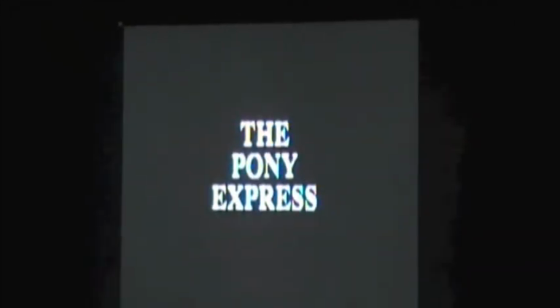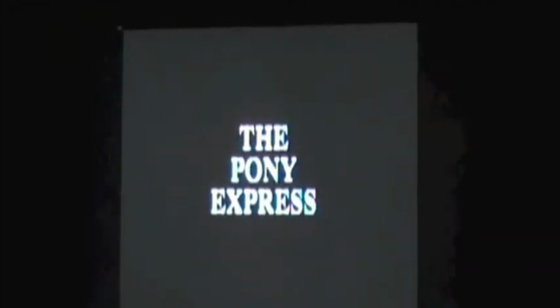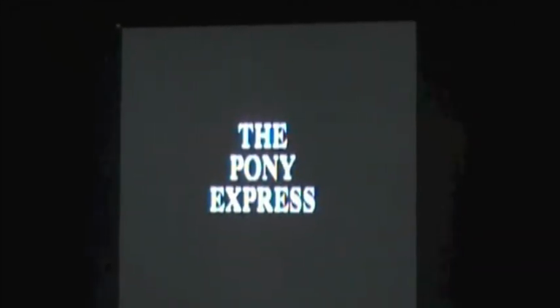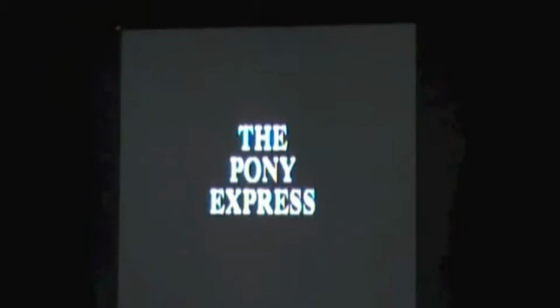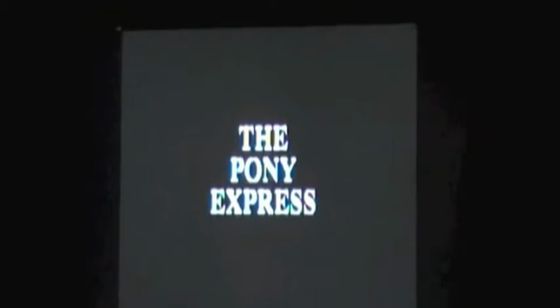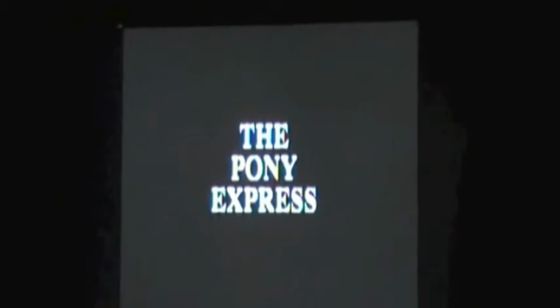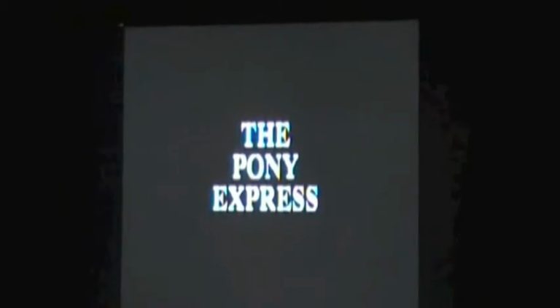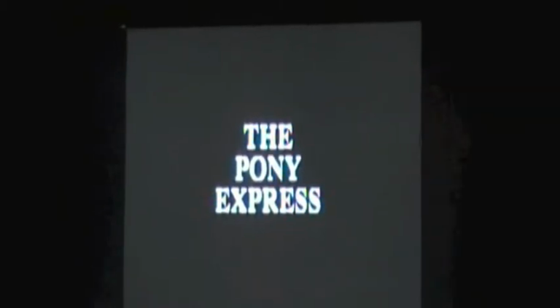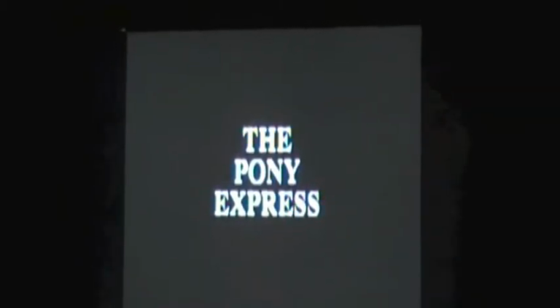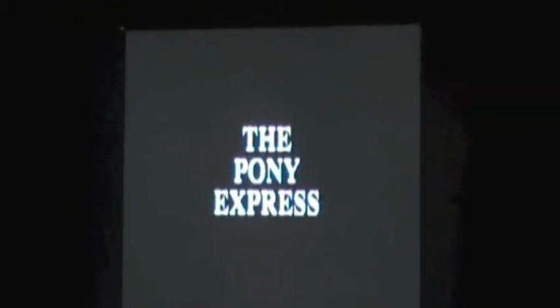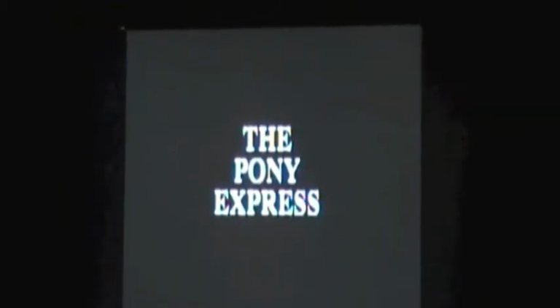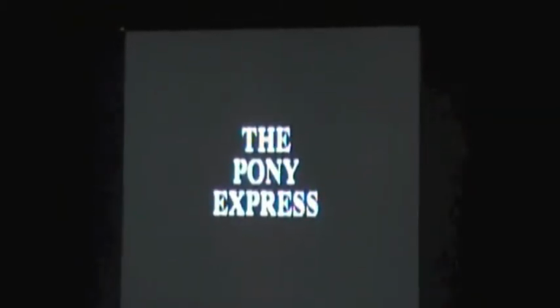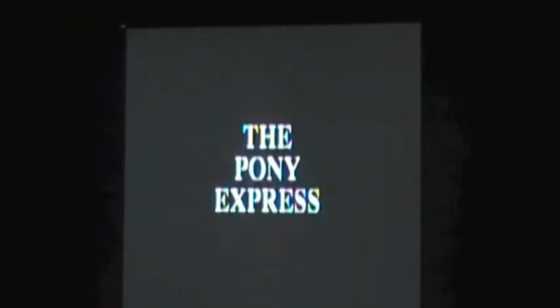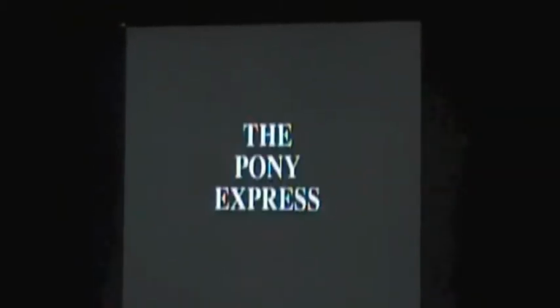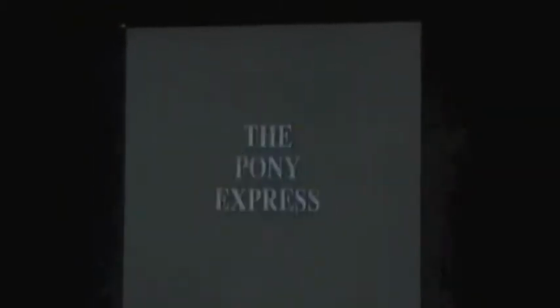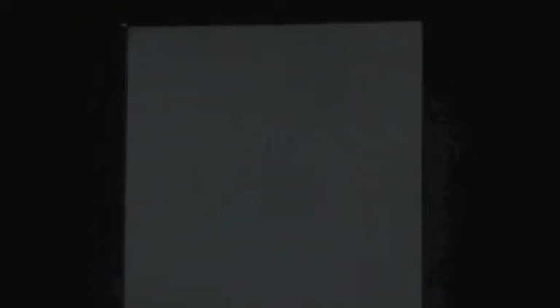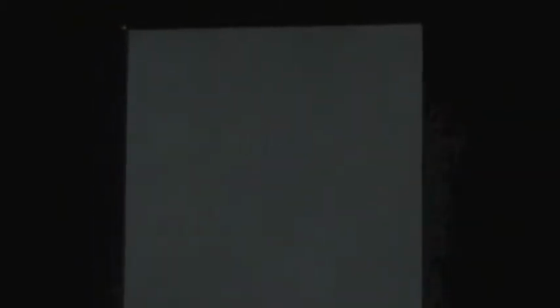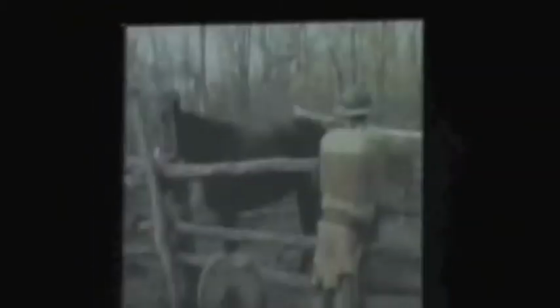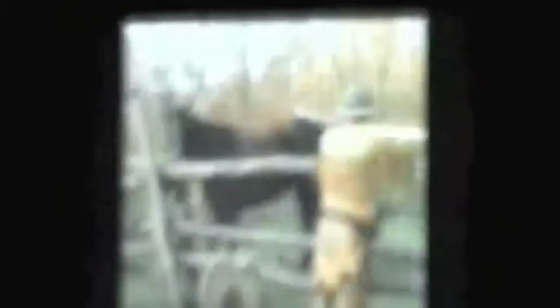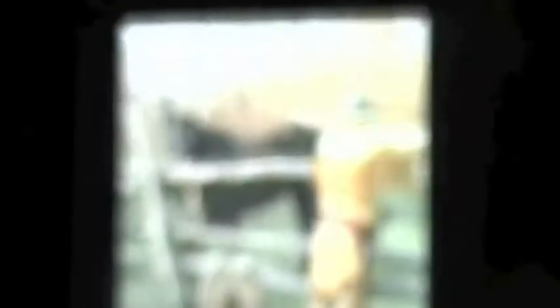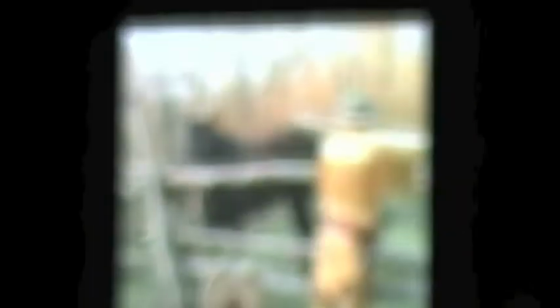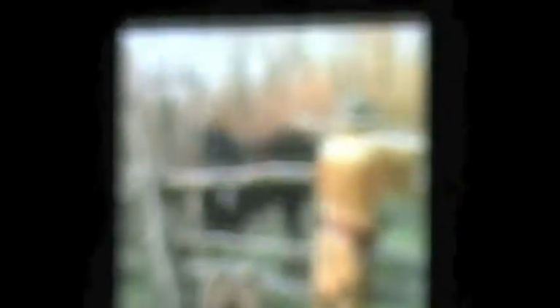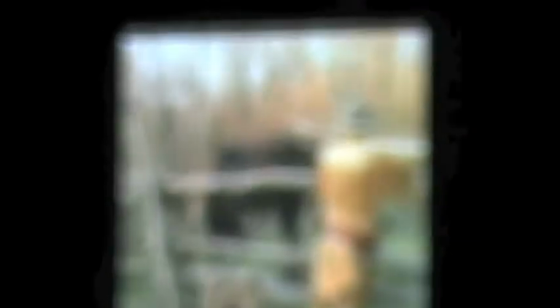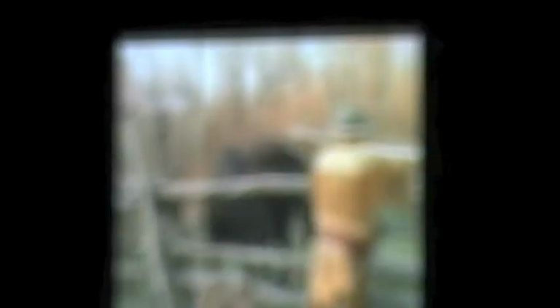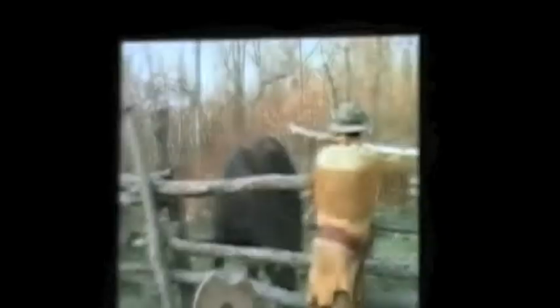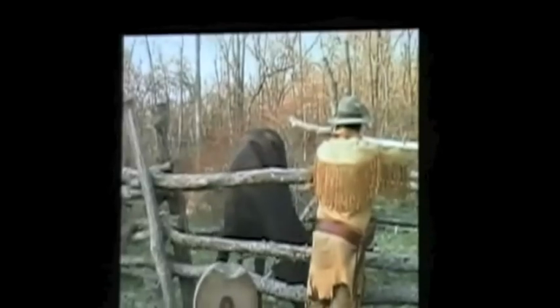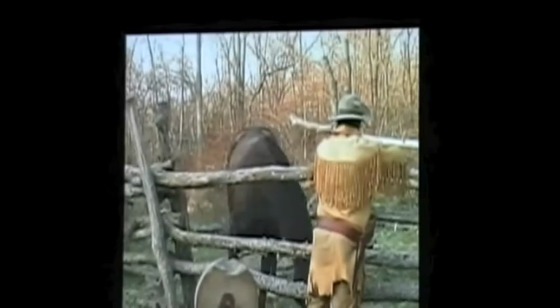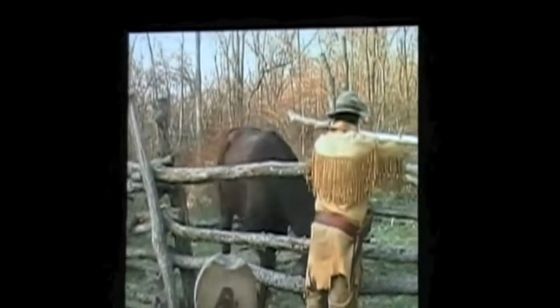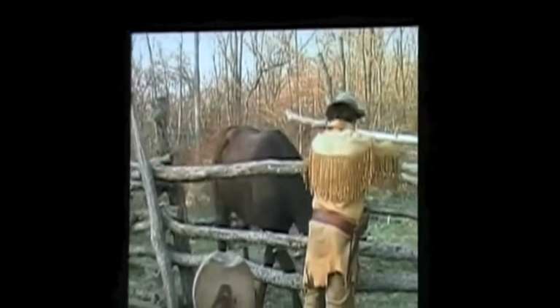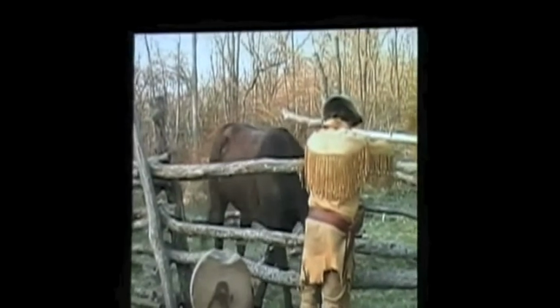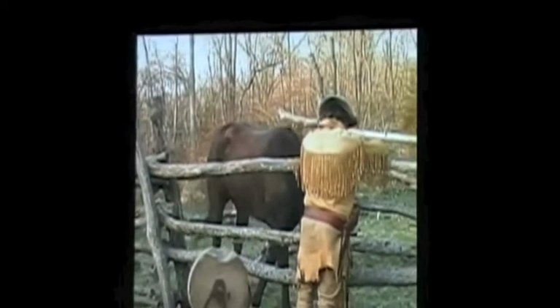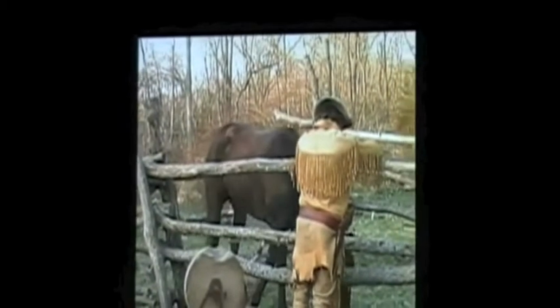The first thing you'll want to do is visit the theater. You'll learn all about the history of the Pony Express.